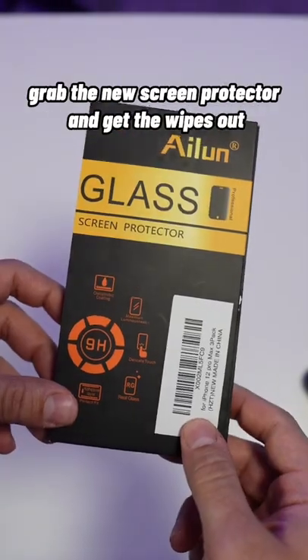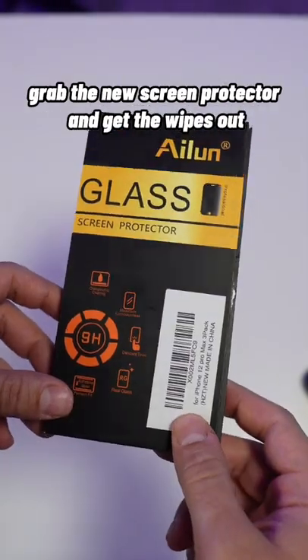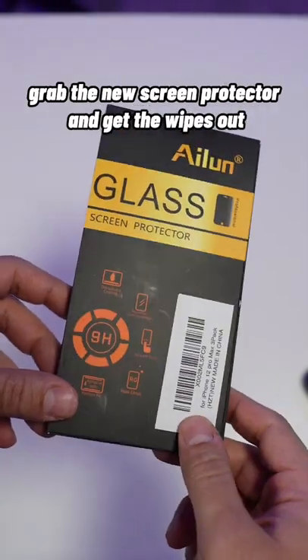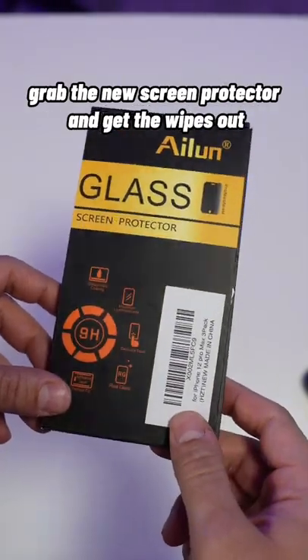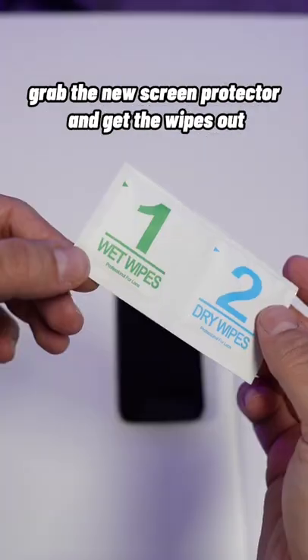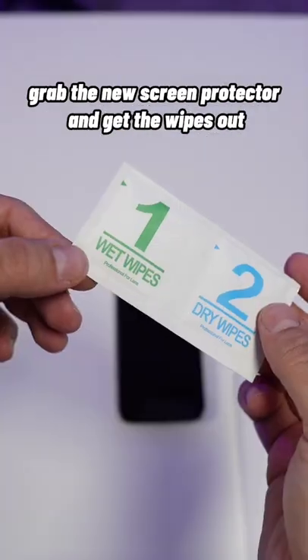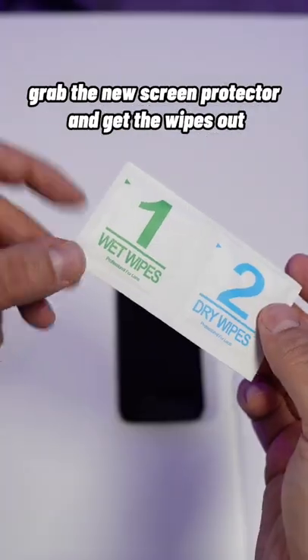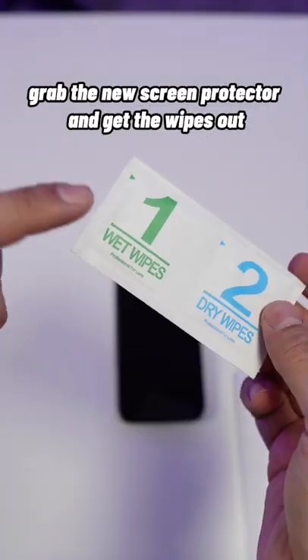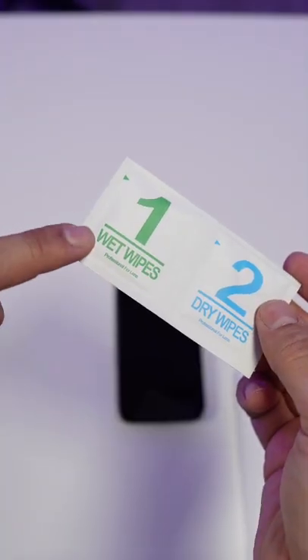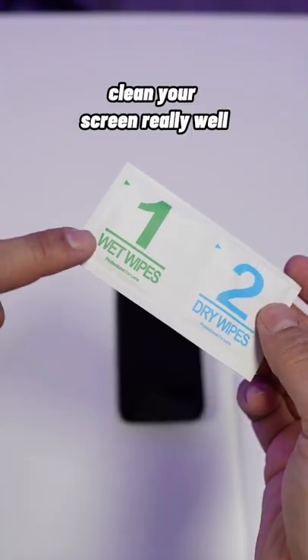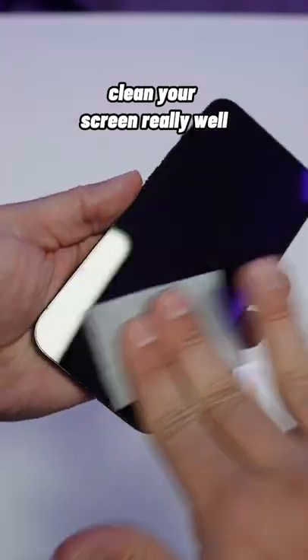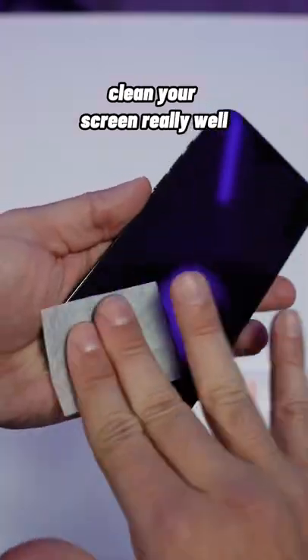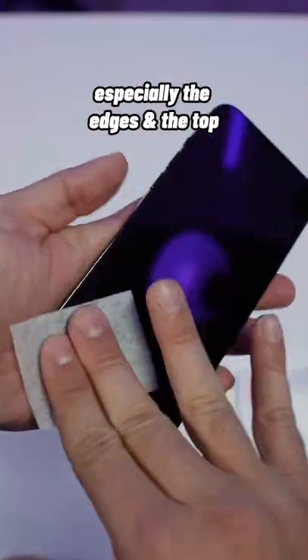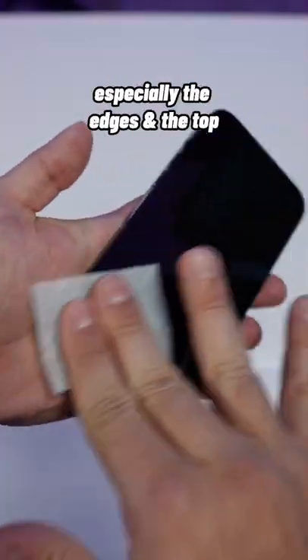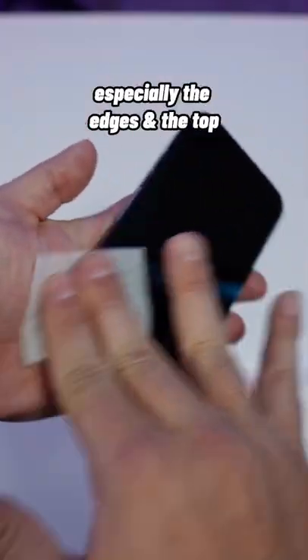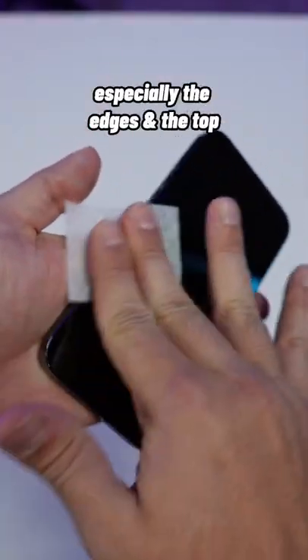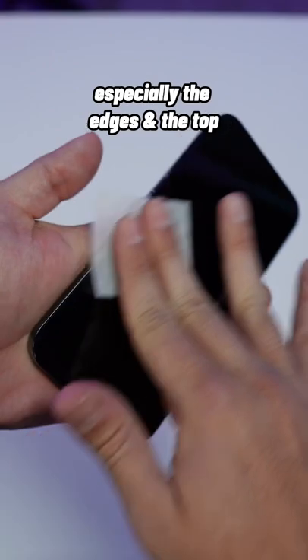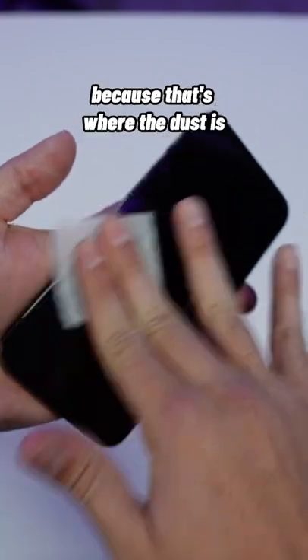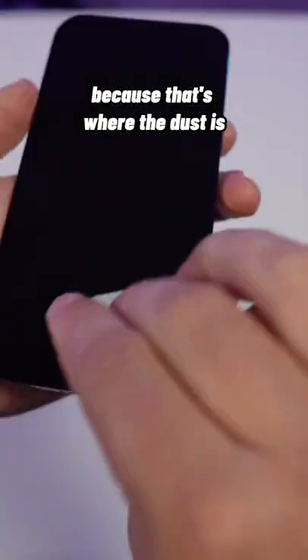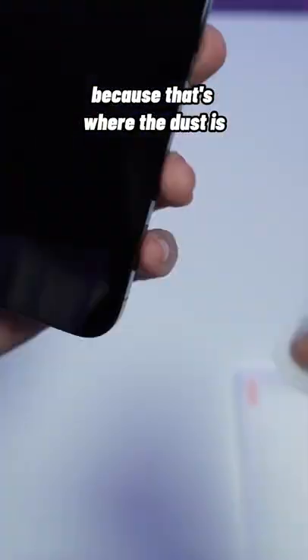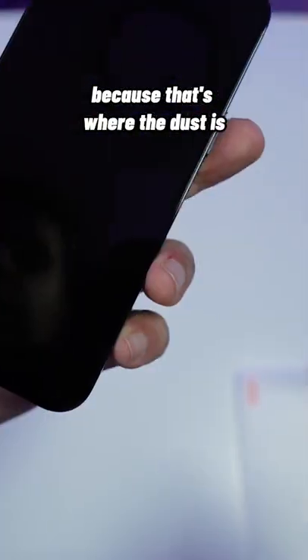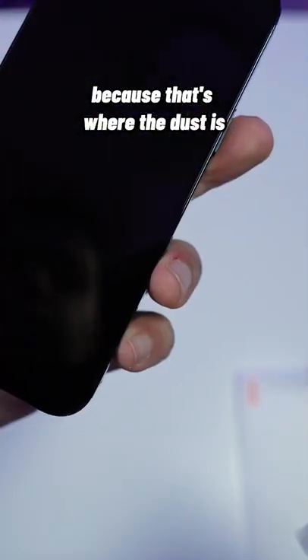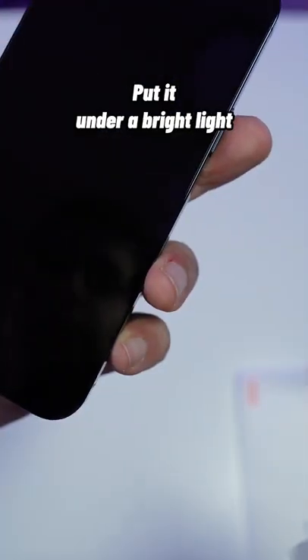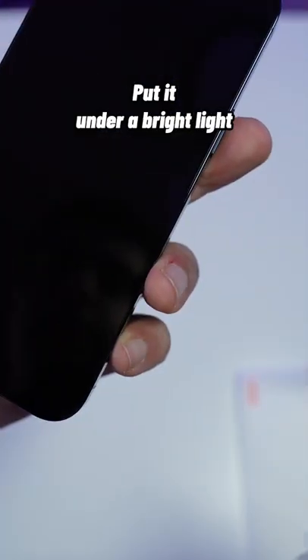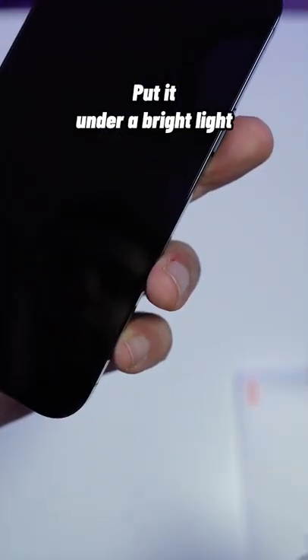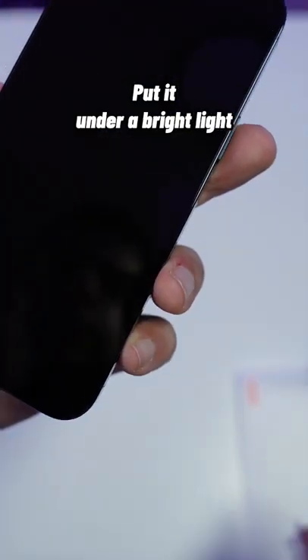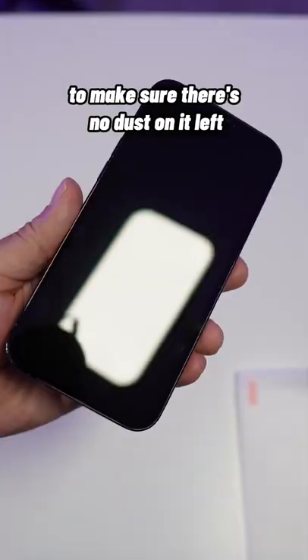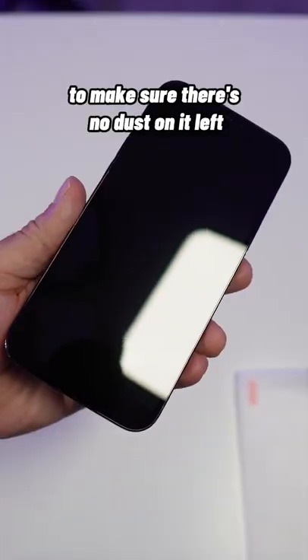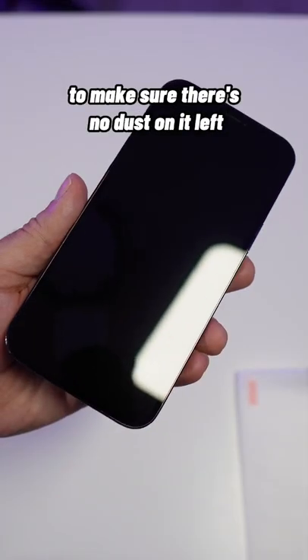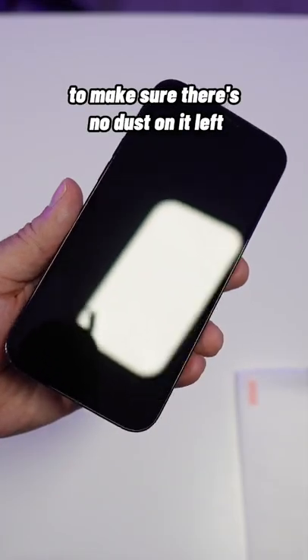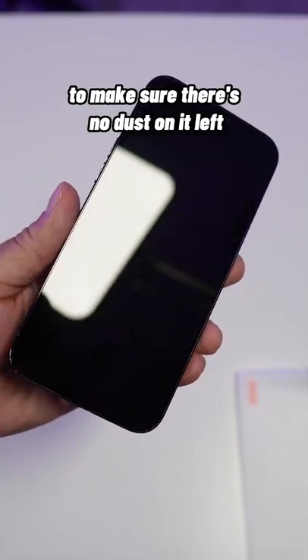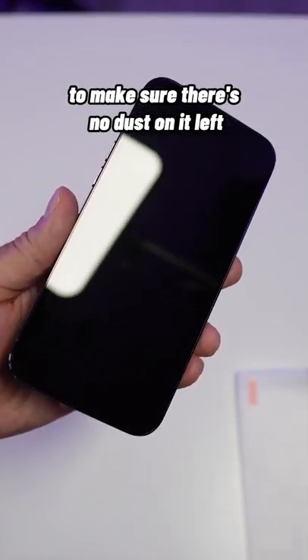Grab the new screen protector and get the wipes out and clean your screen really well, especially the edges and the top because that's where all the dust is. Put it under a bright light to make sure there's no dust left on it.